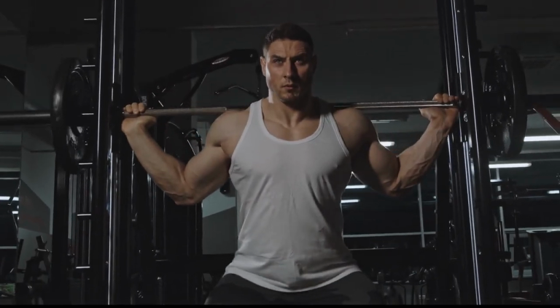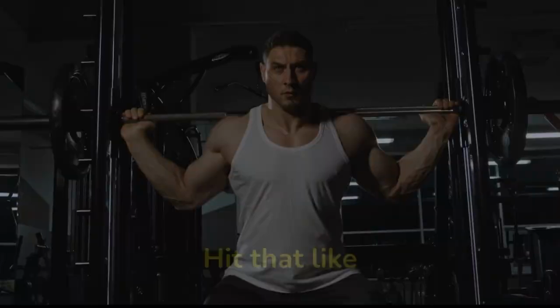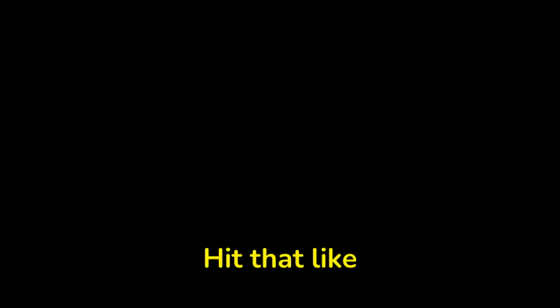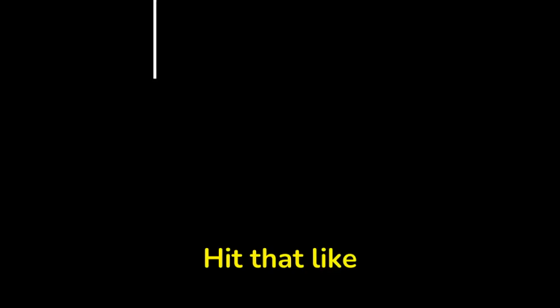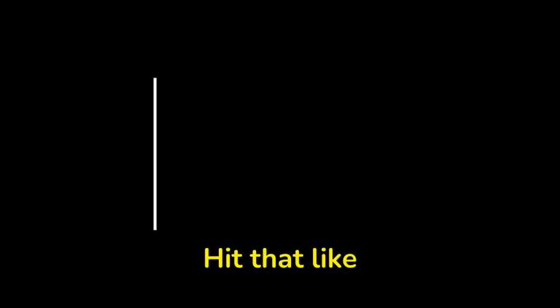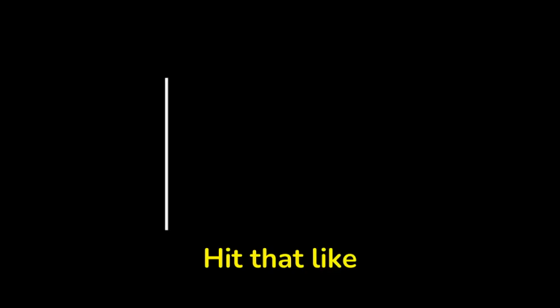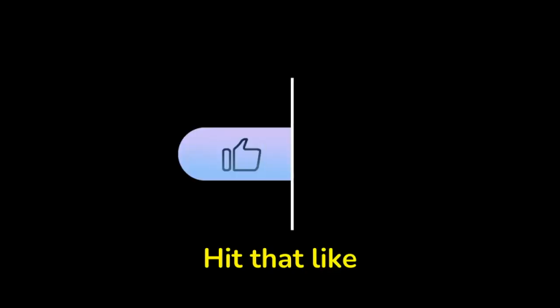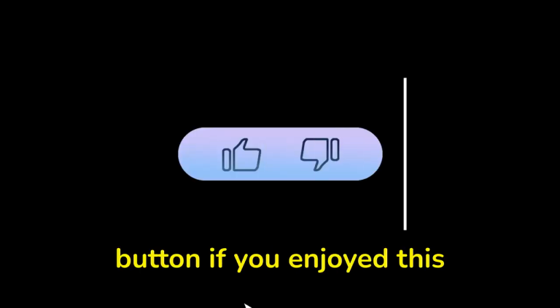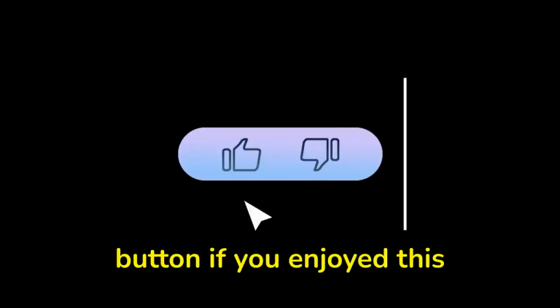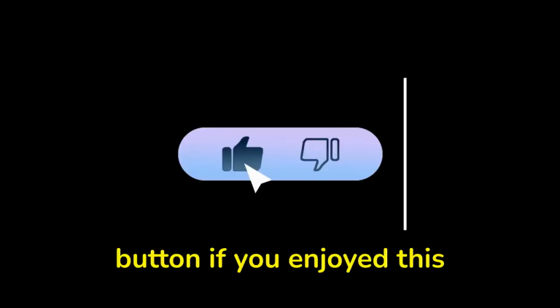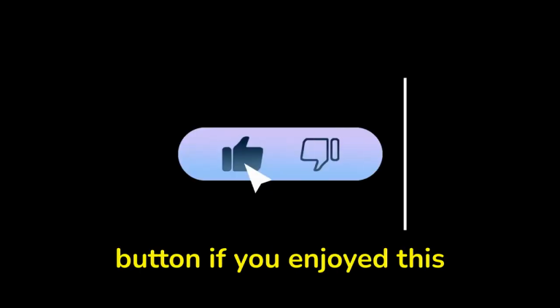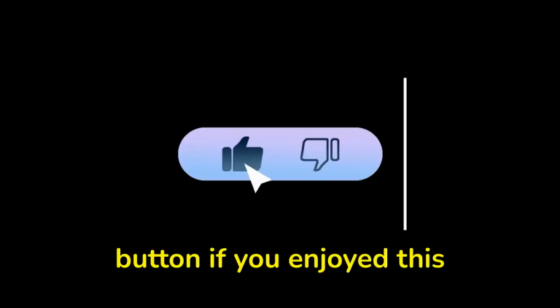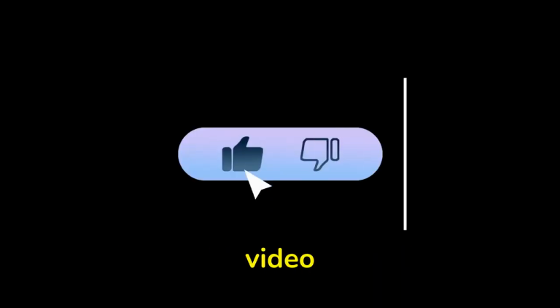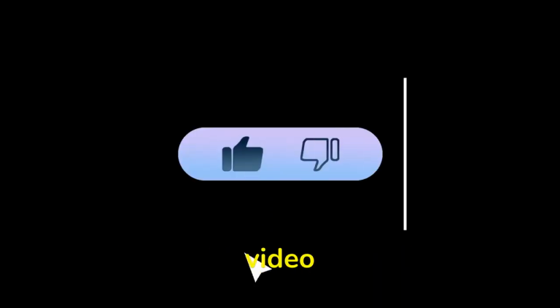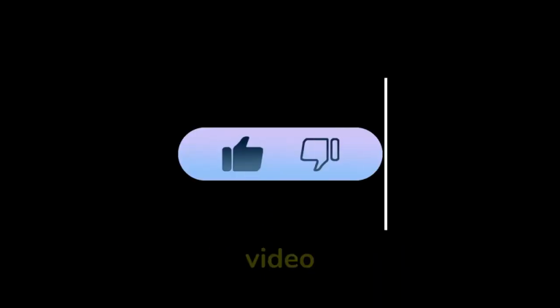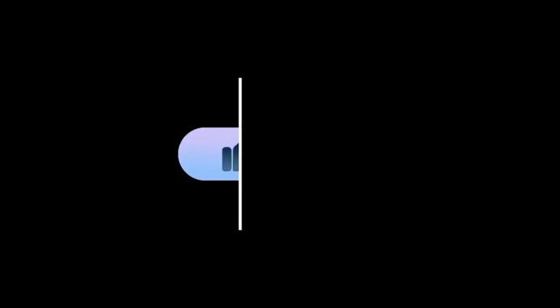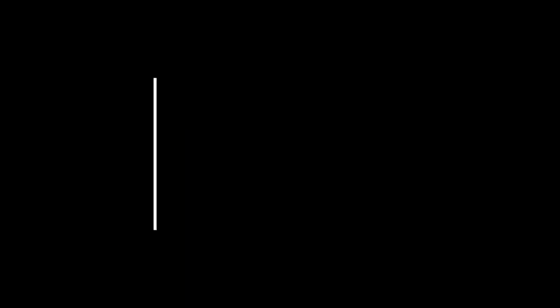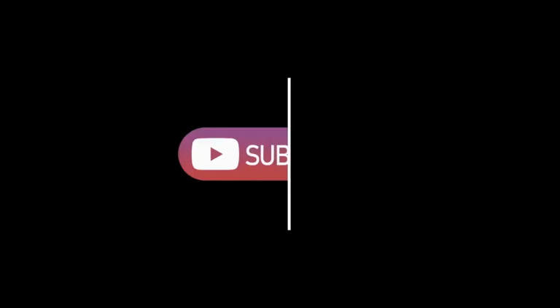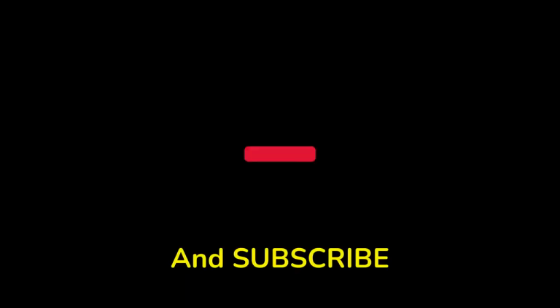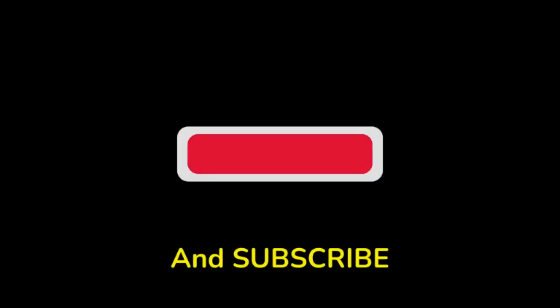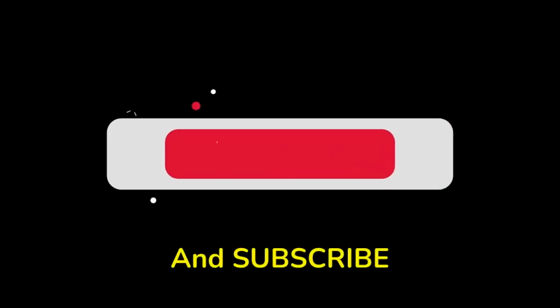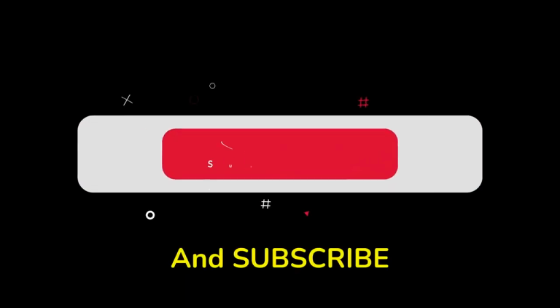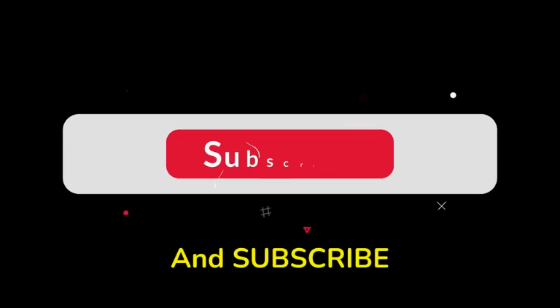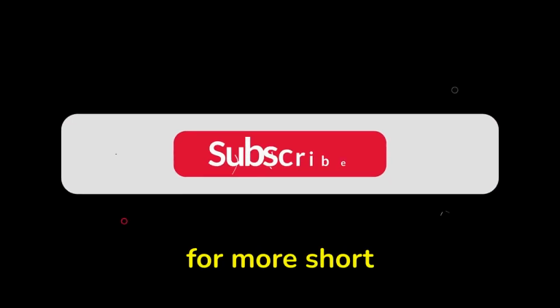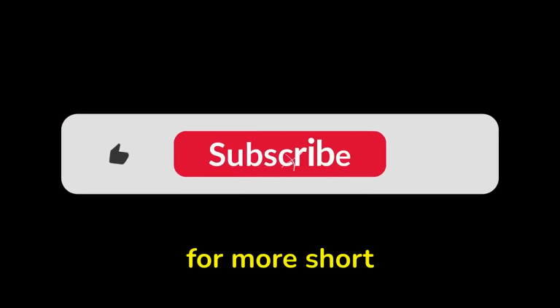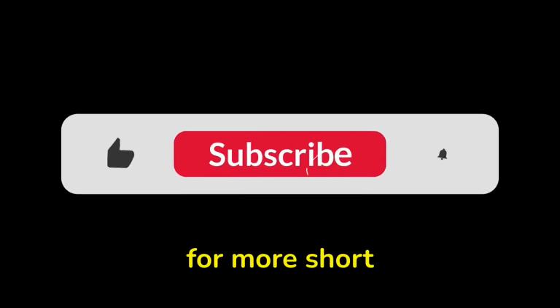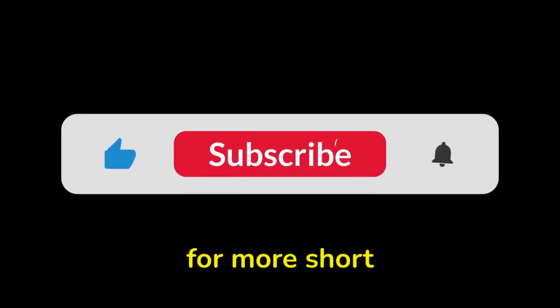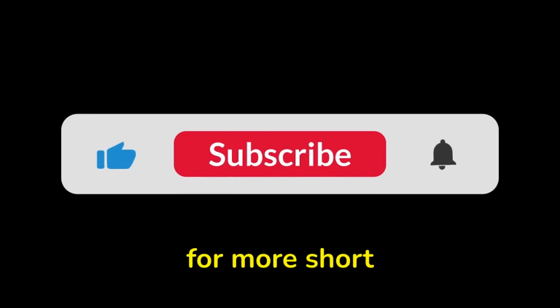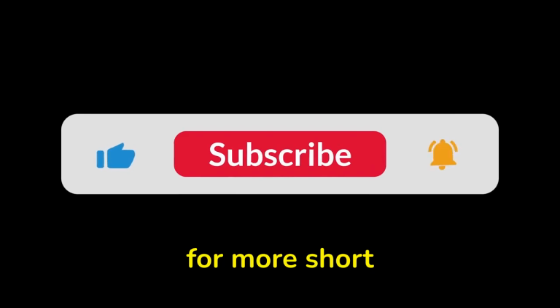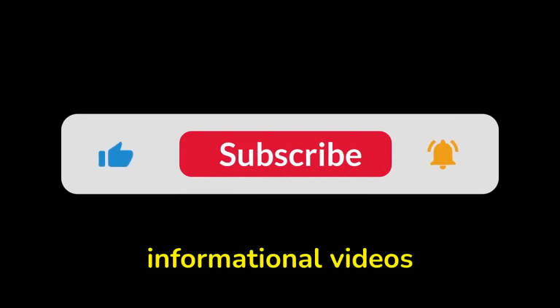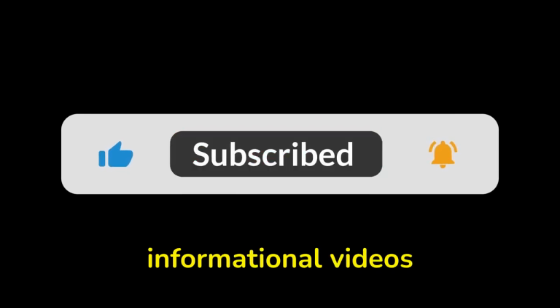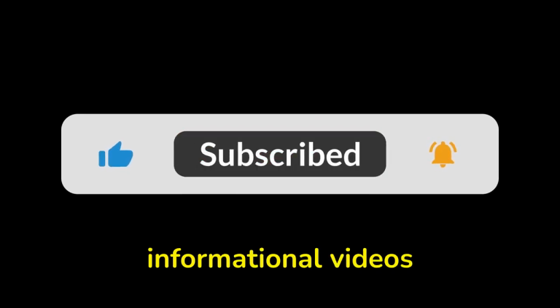Hit that like button if you enjoyed this video, and subscribe for more short informational videos.